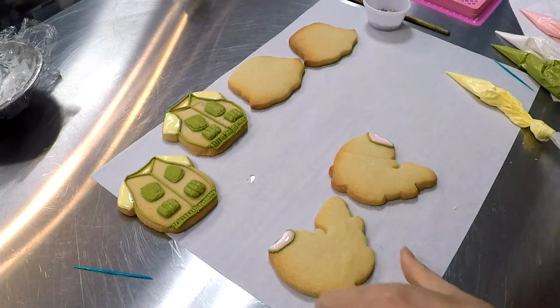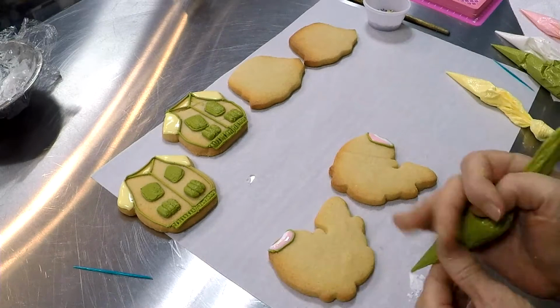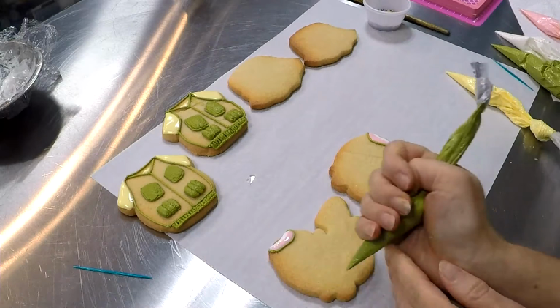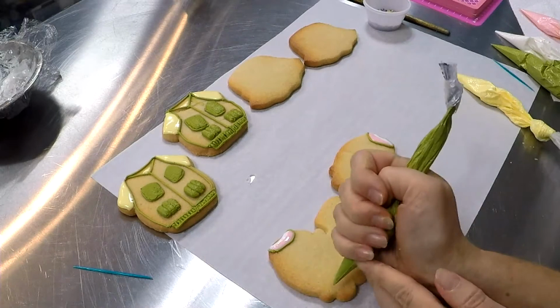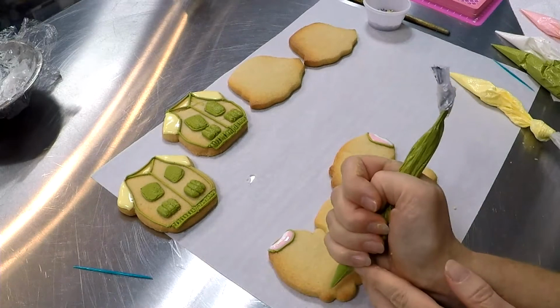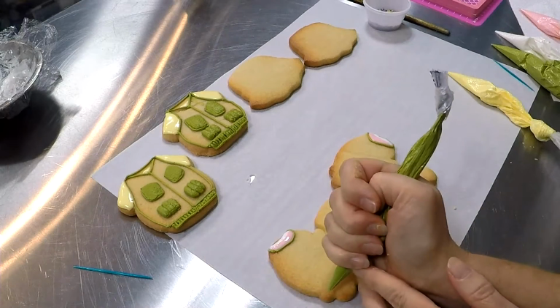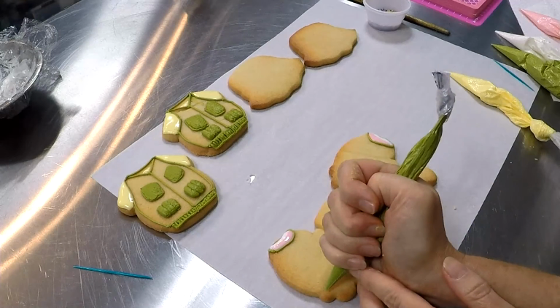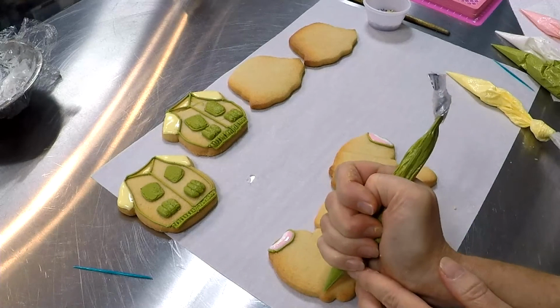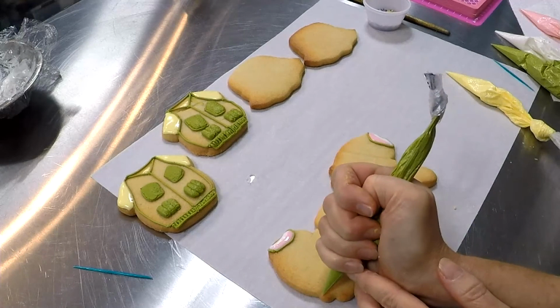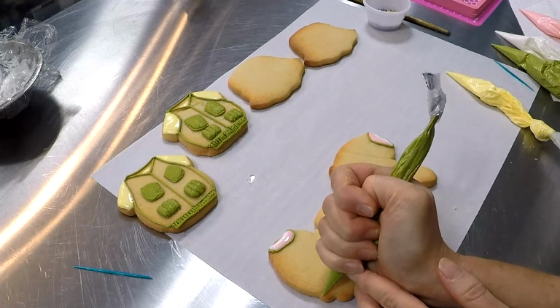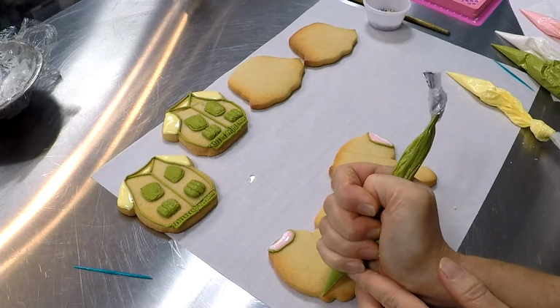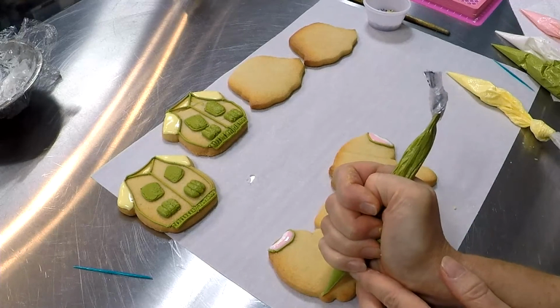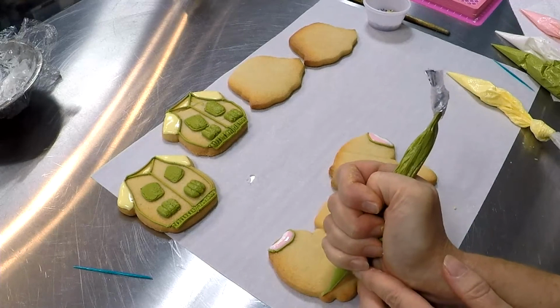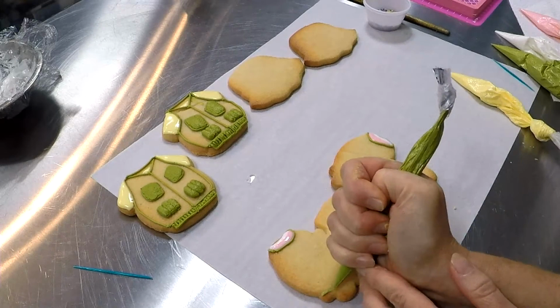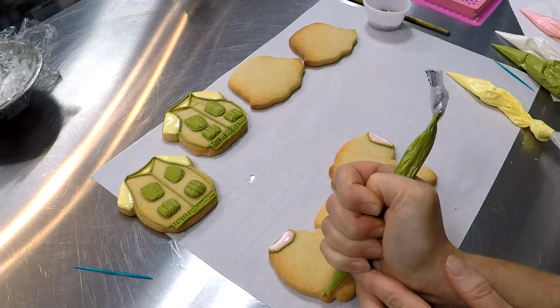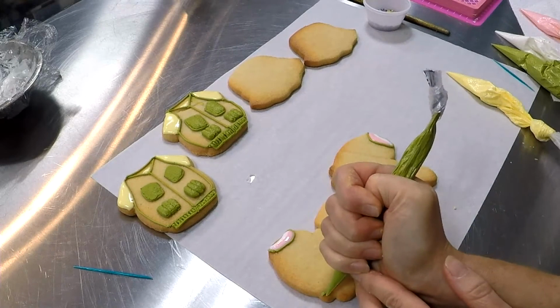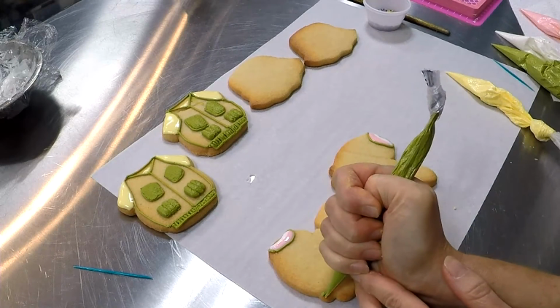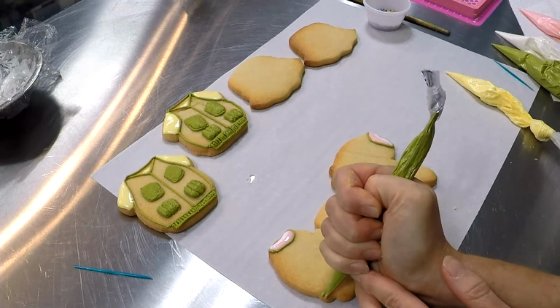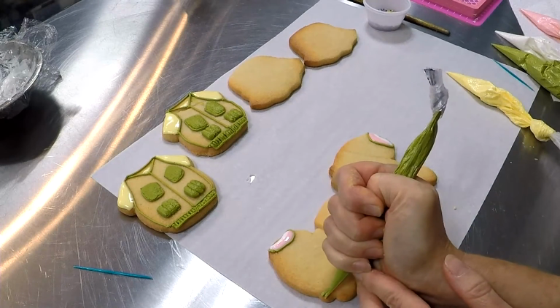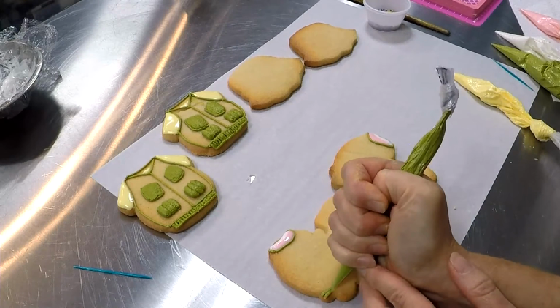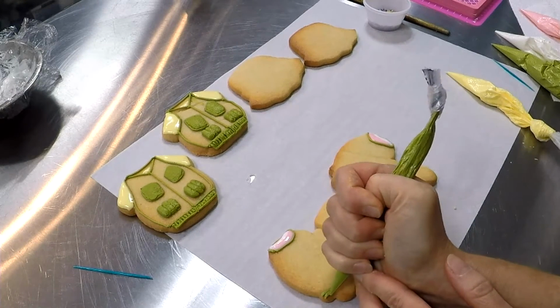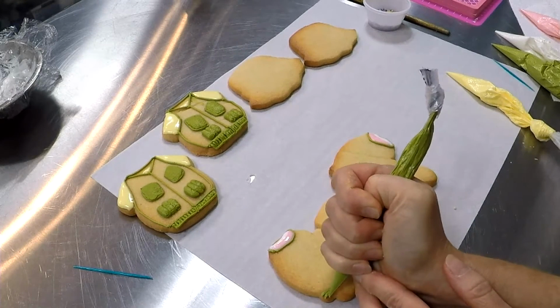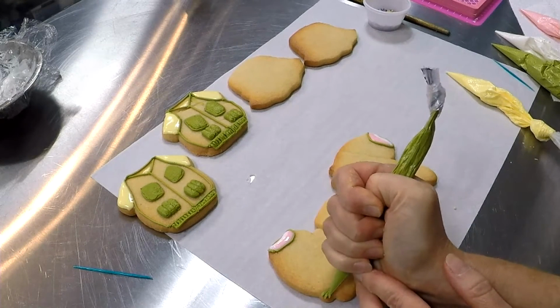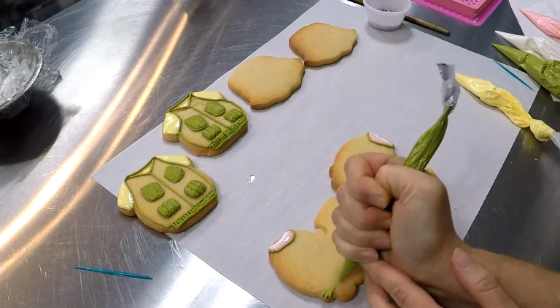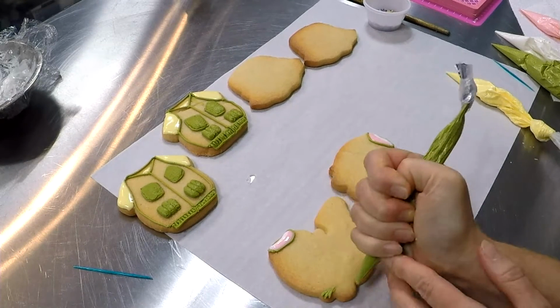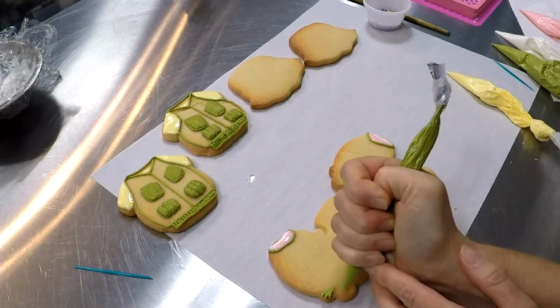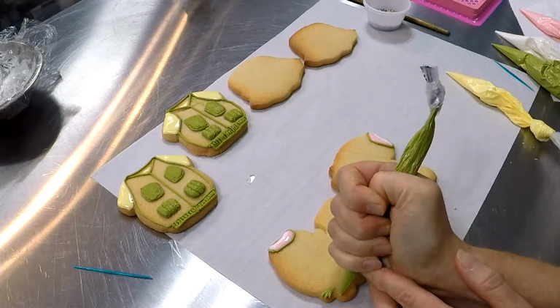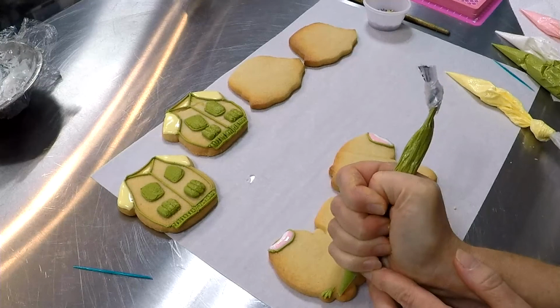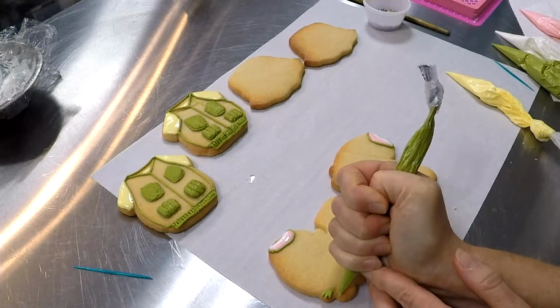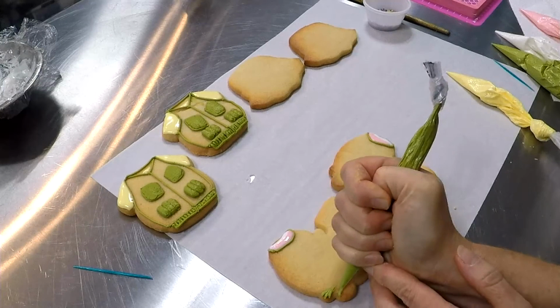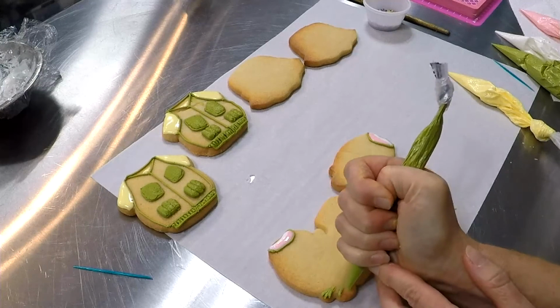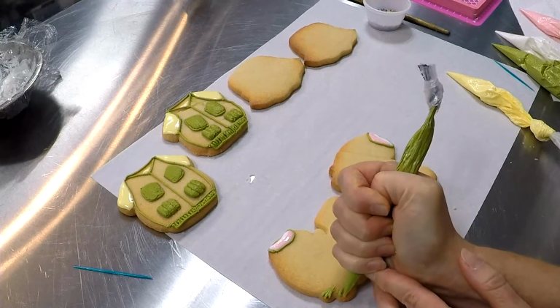Full strength. Pipe a couple of lines for the fins.